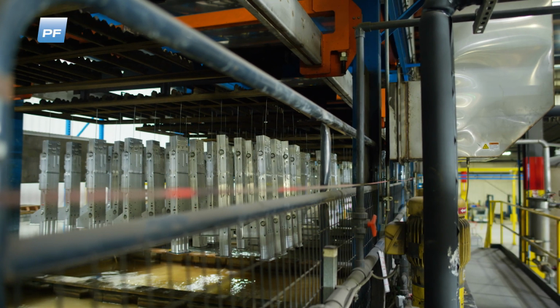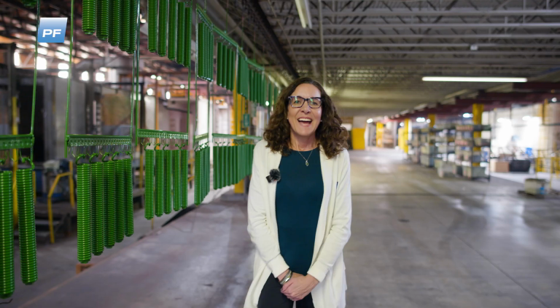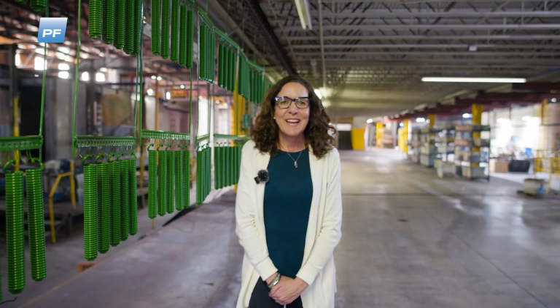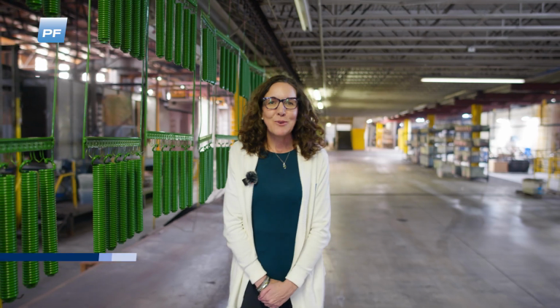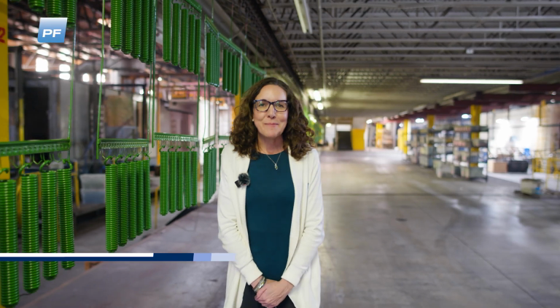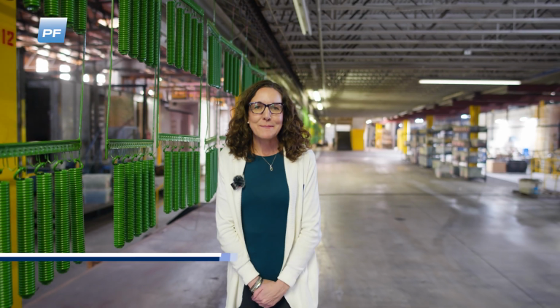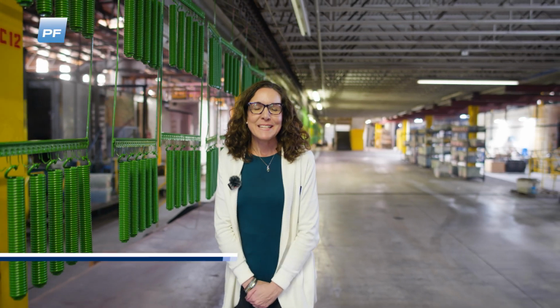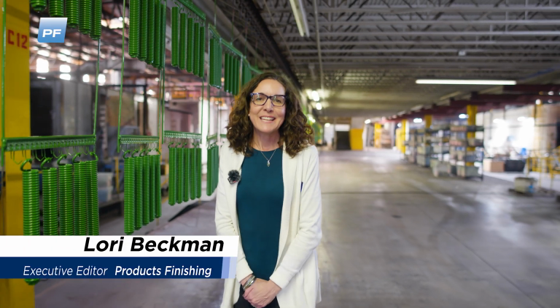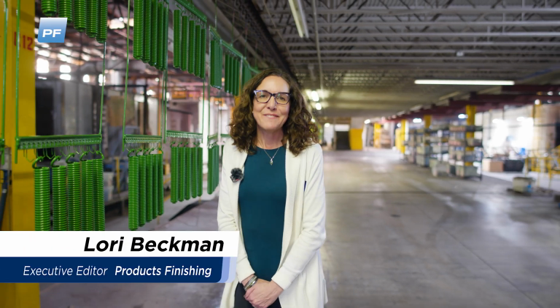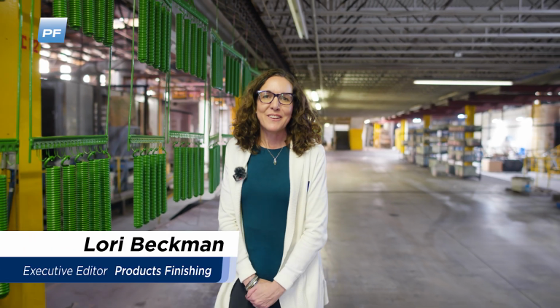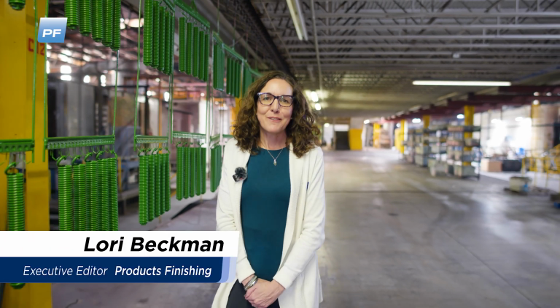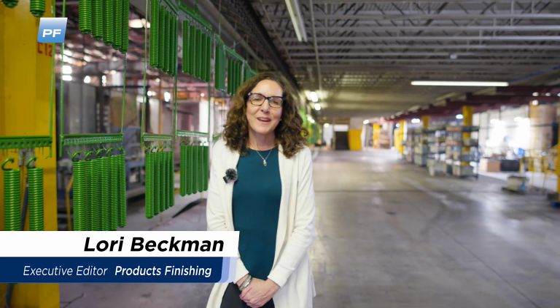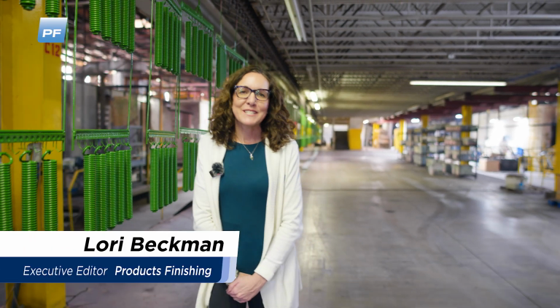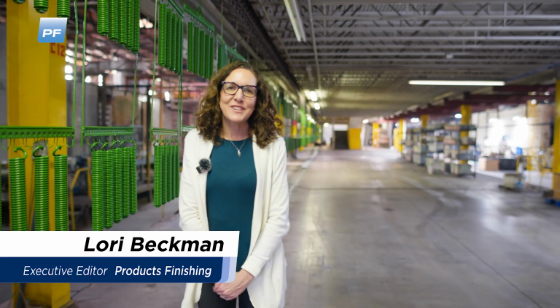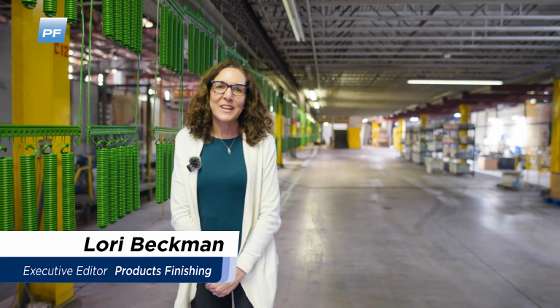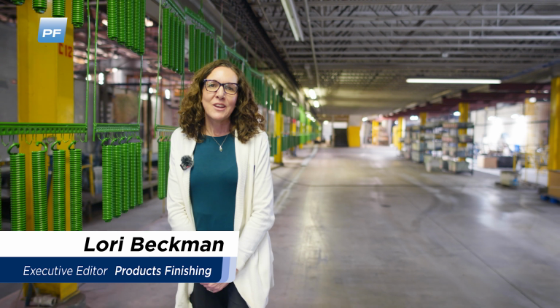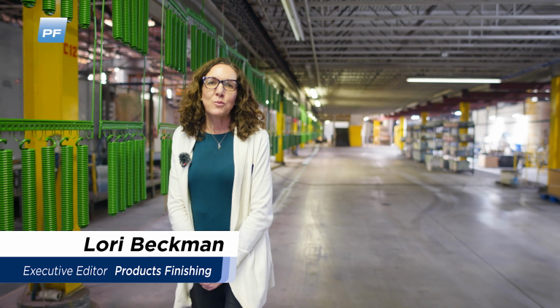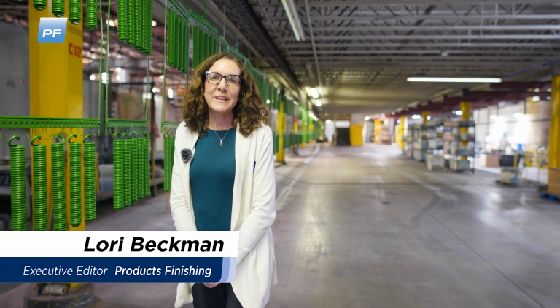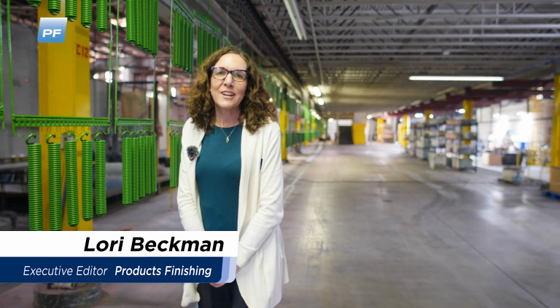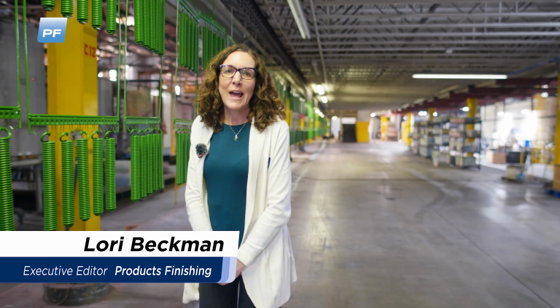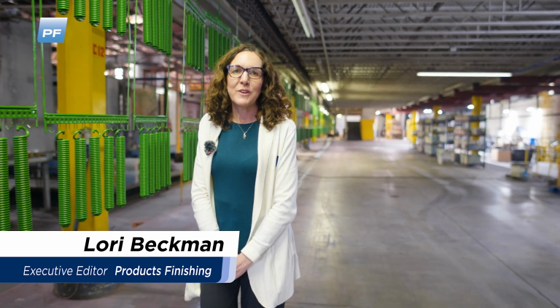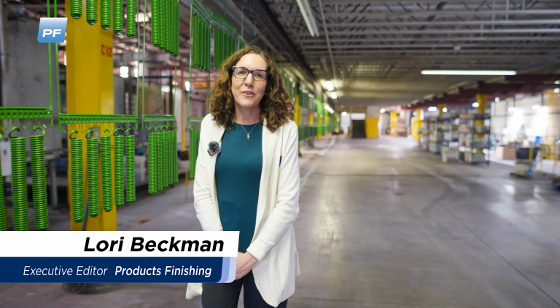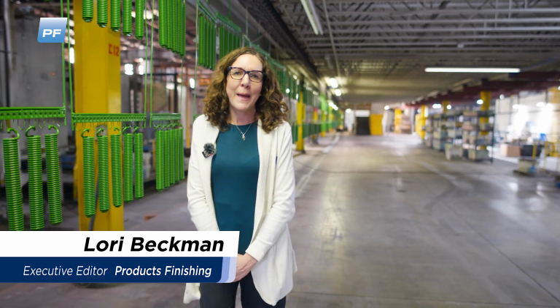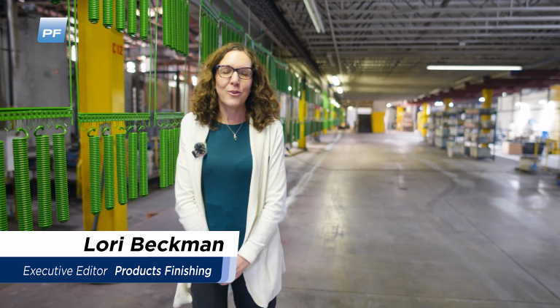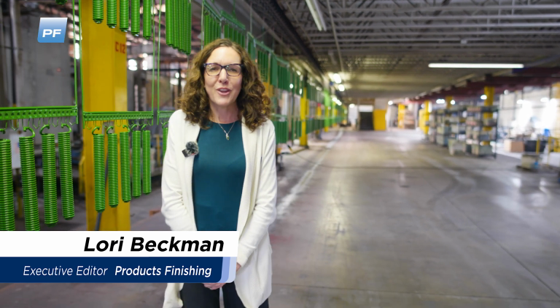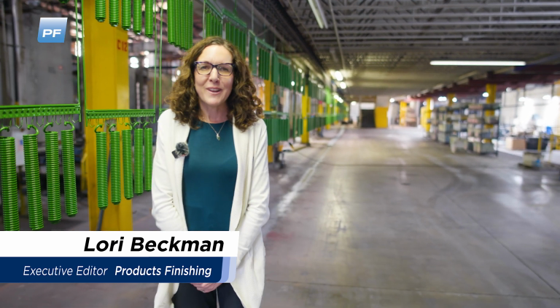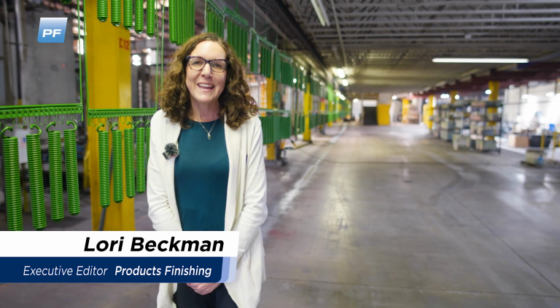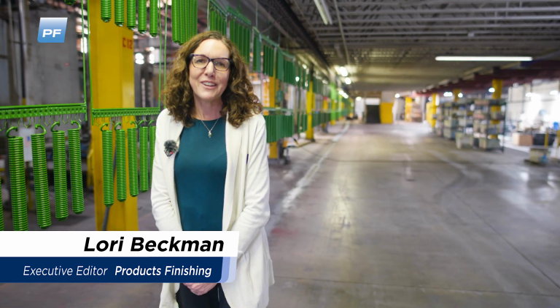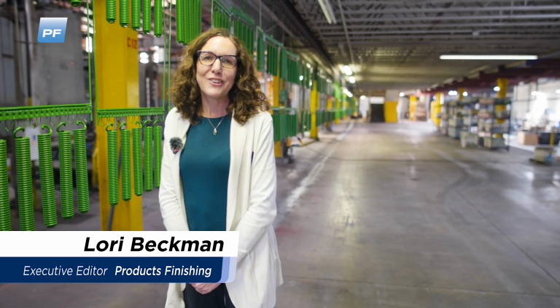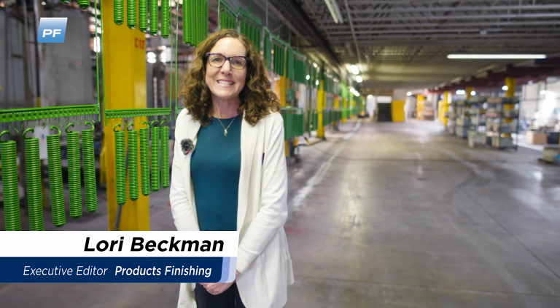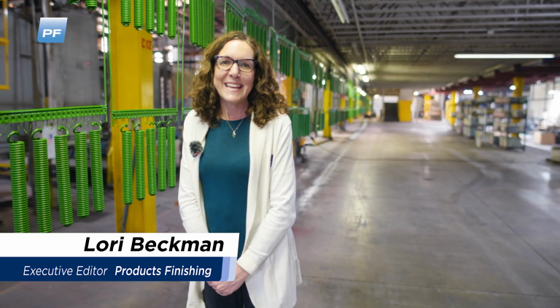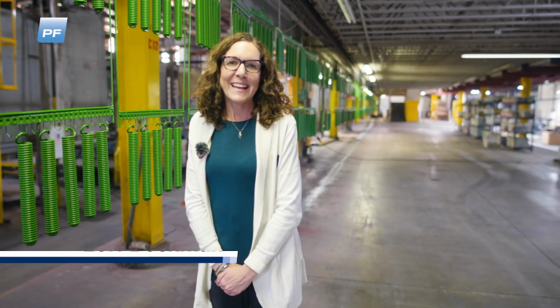Hi, I'm Lori Beckman, Executive Editor of Products Finishing. We're here at Winona Powder Coating in Aetna Green, Indiana.